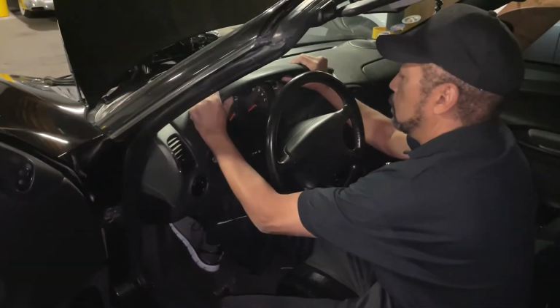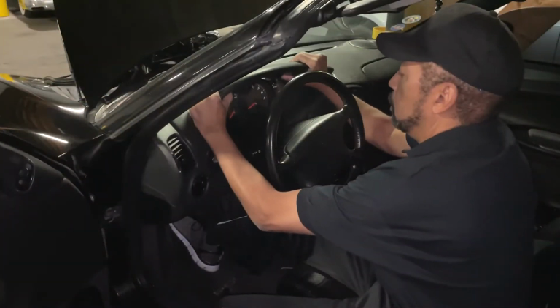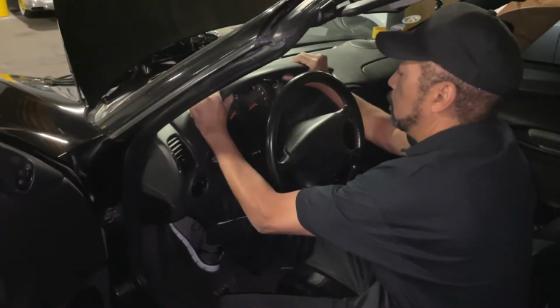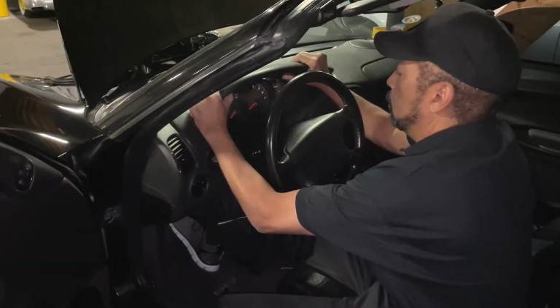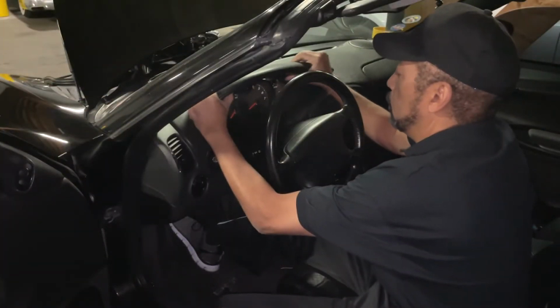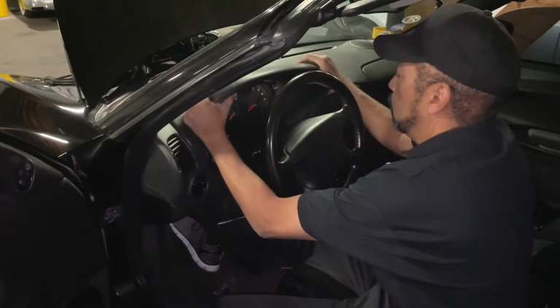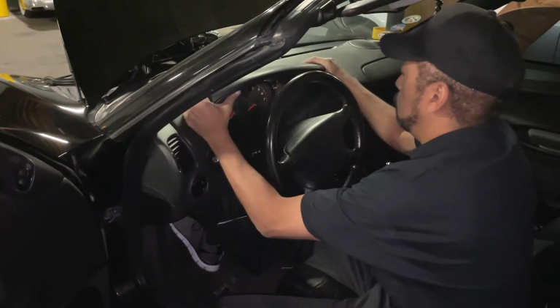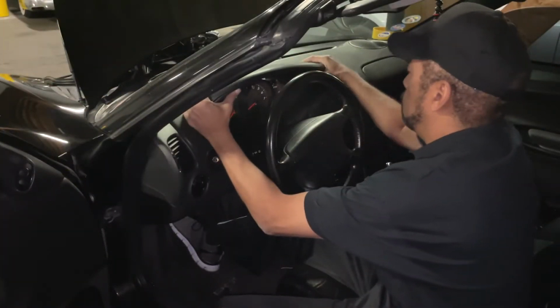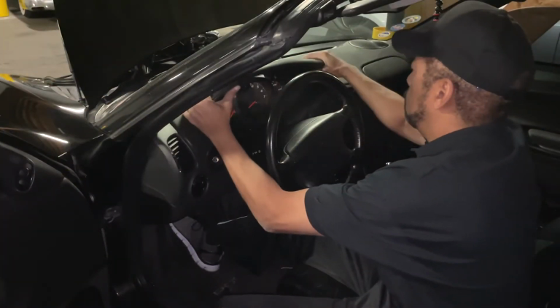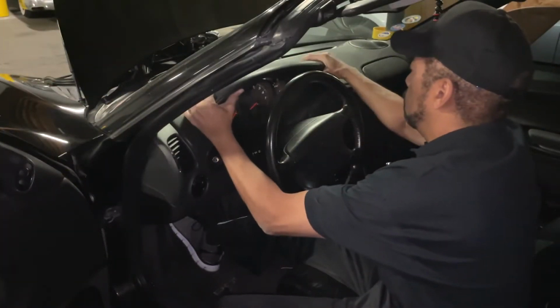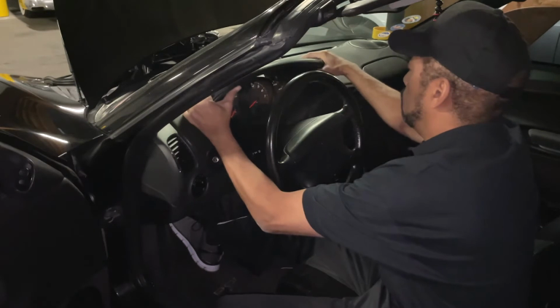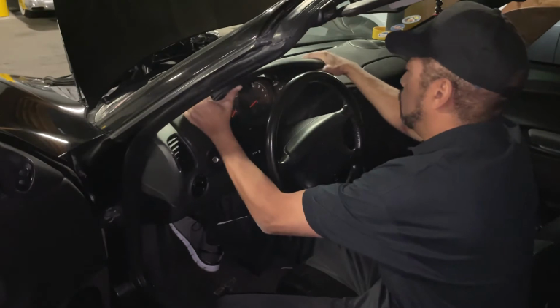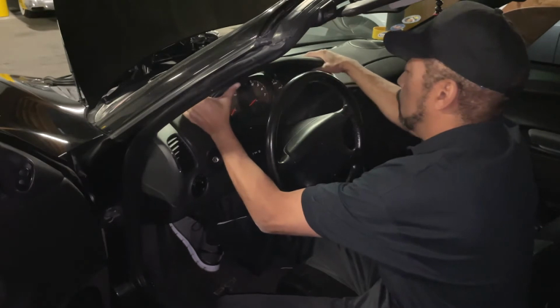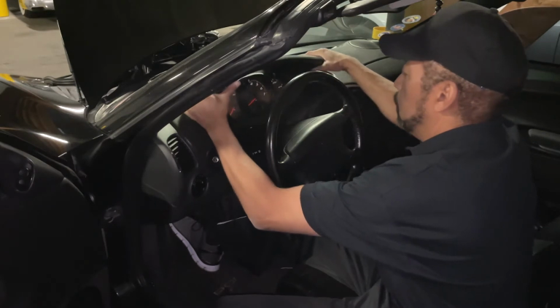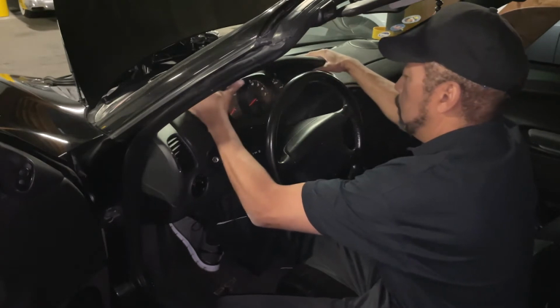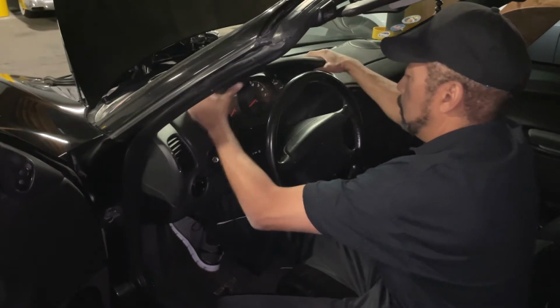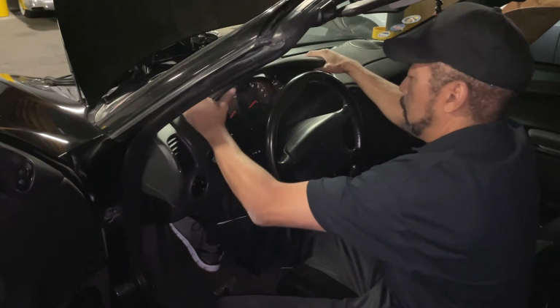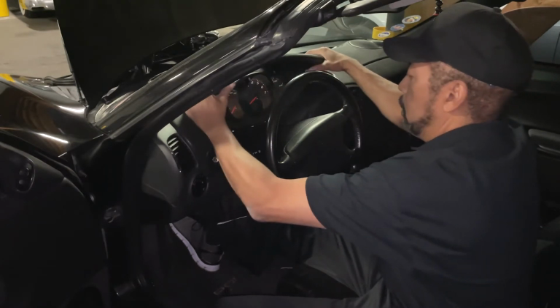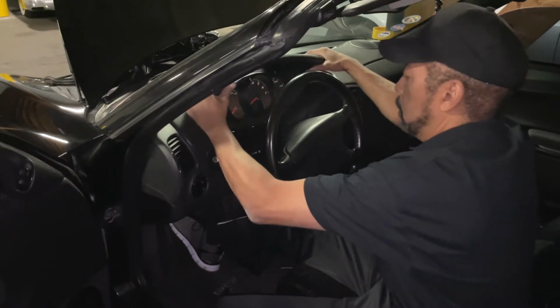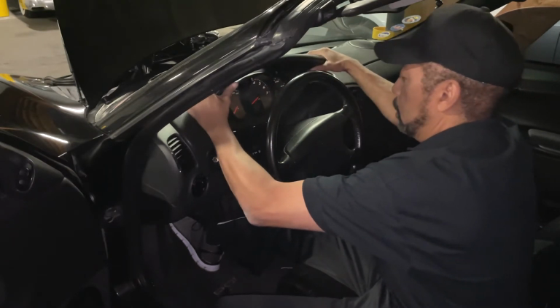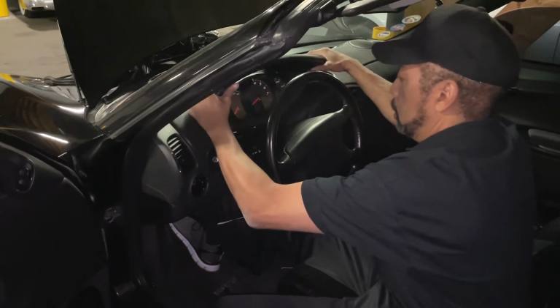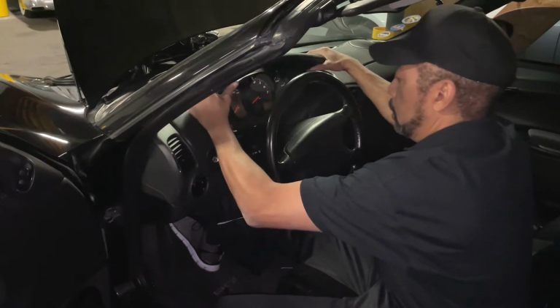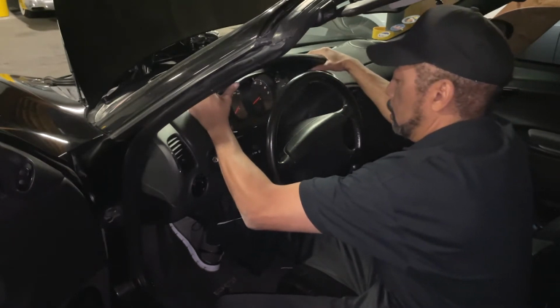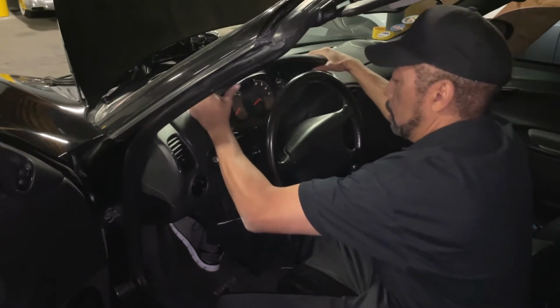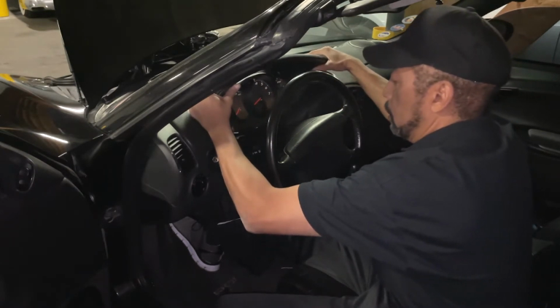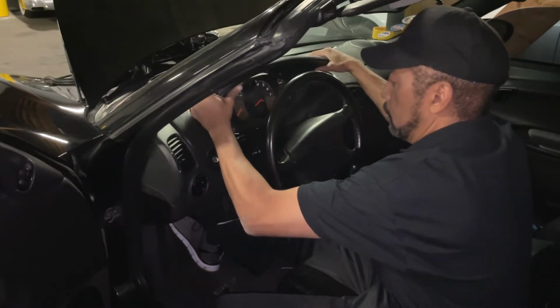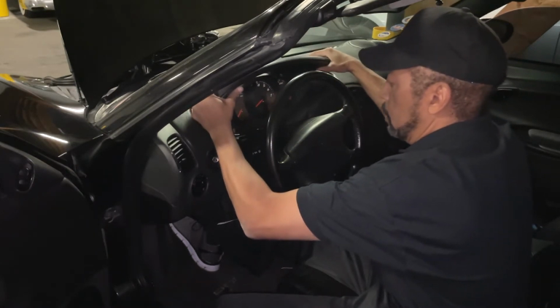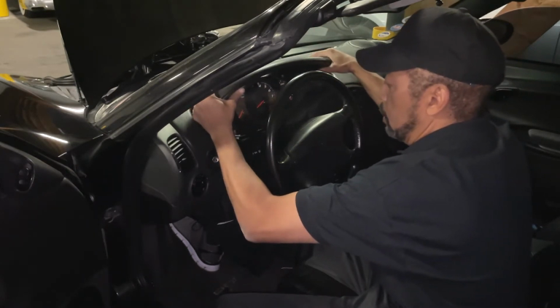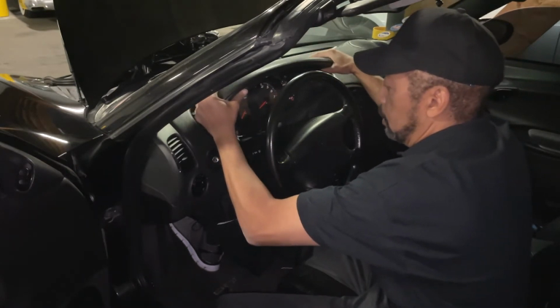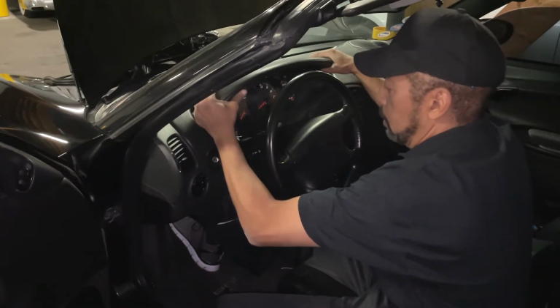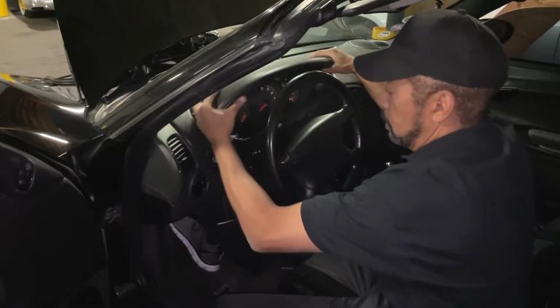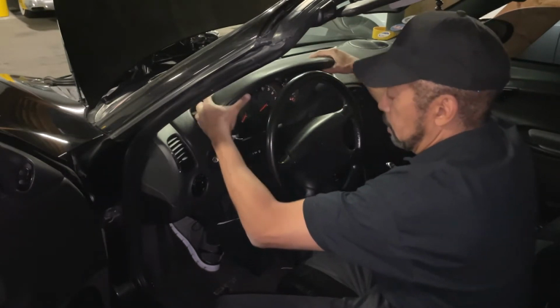You want to remove your screws. Once your screws are removed, gently push up on your dash and it should come loose freely.